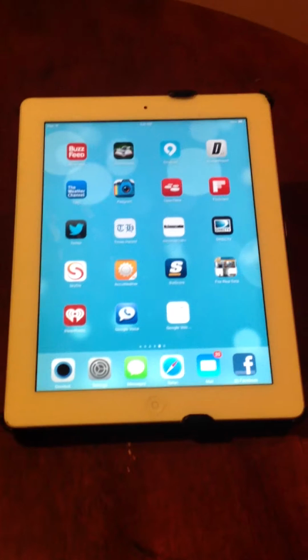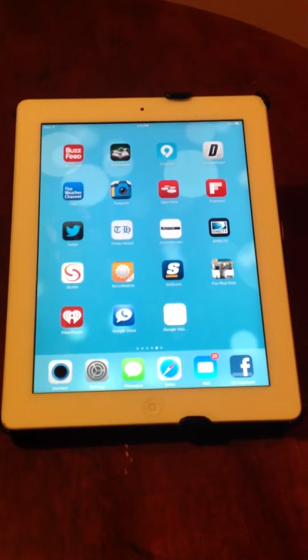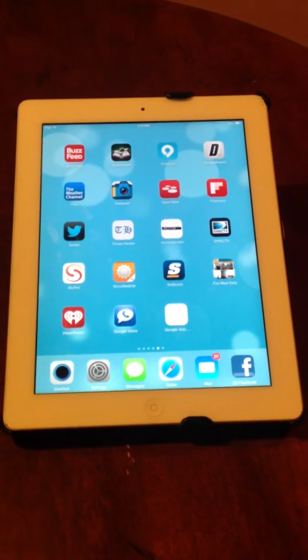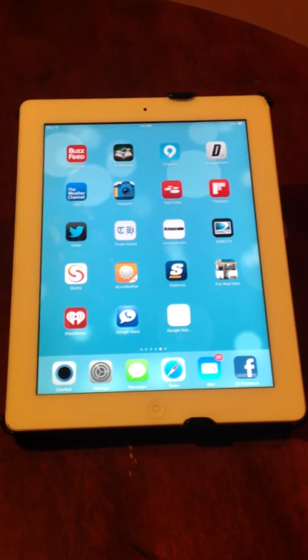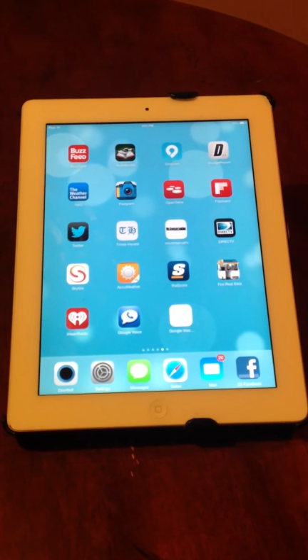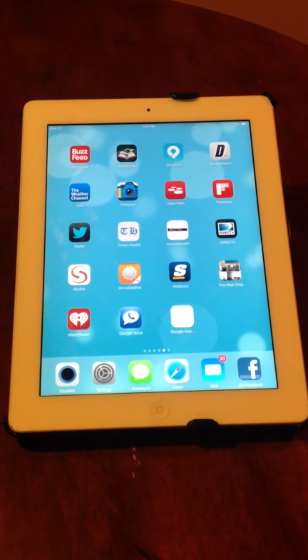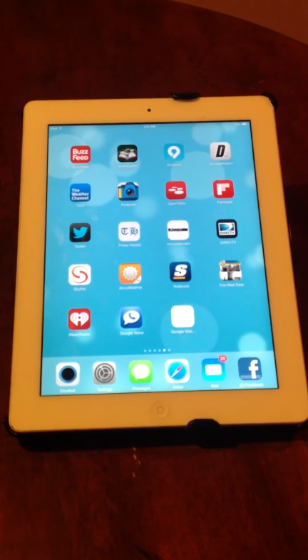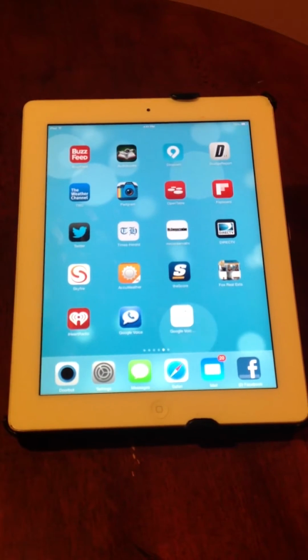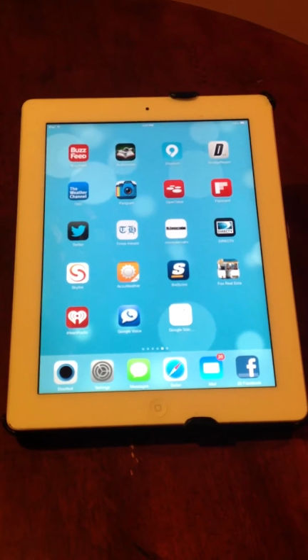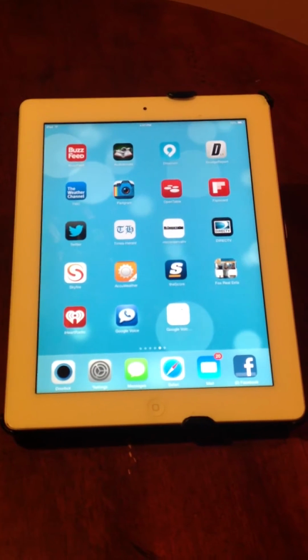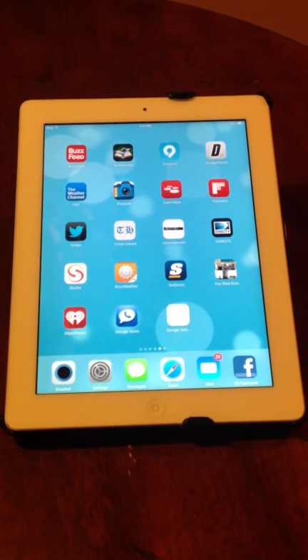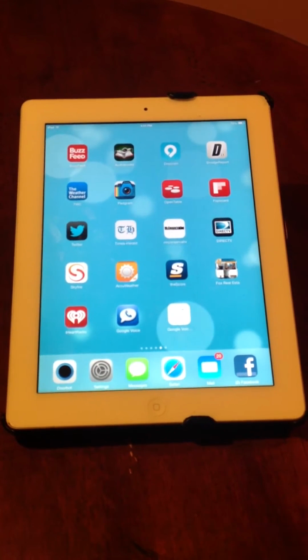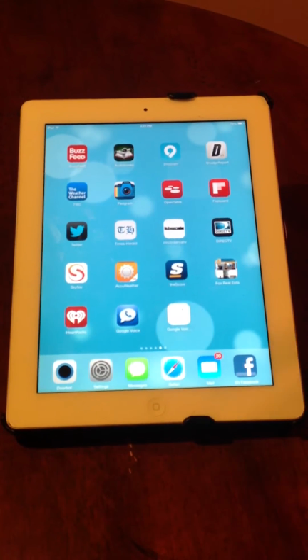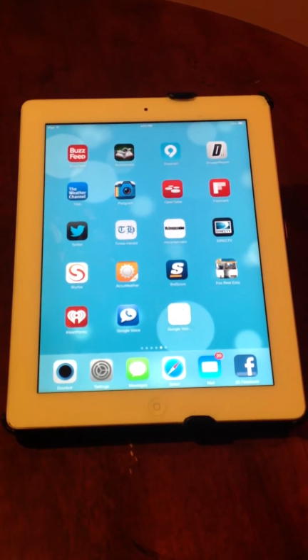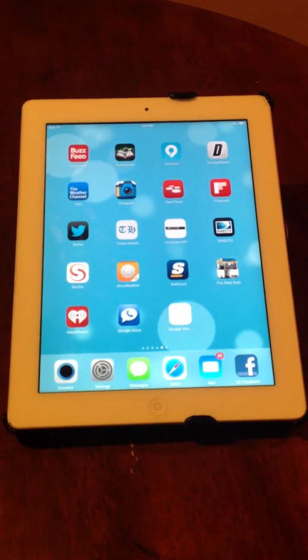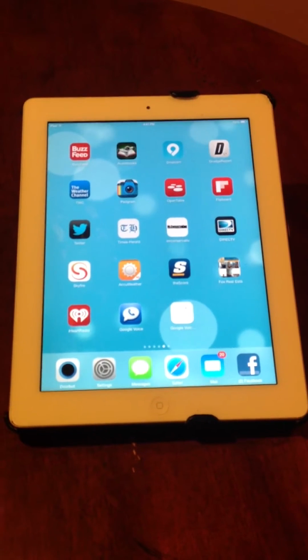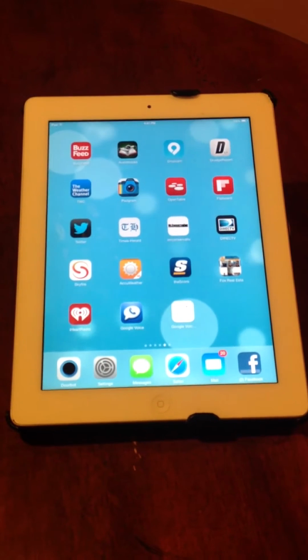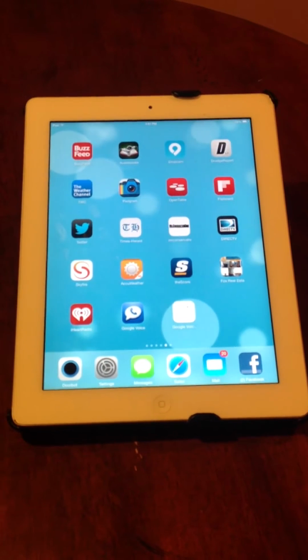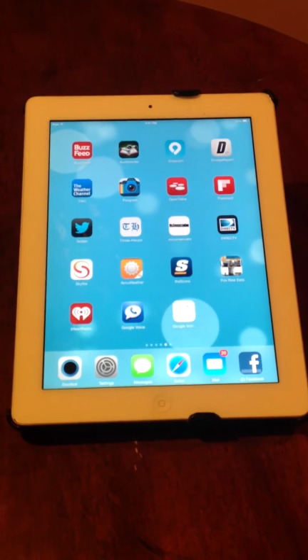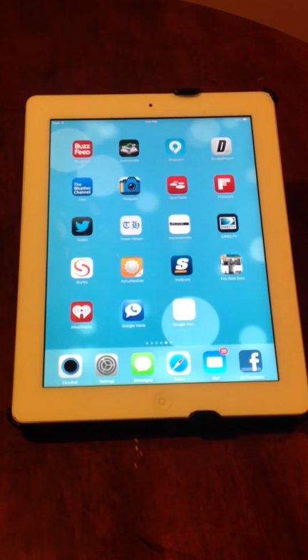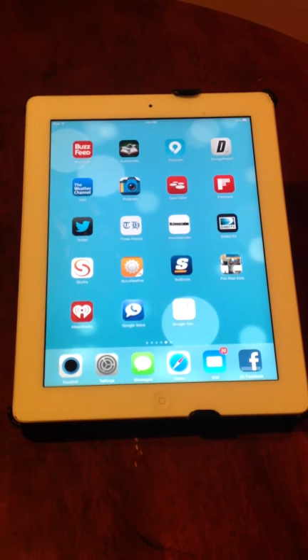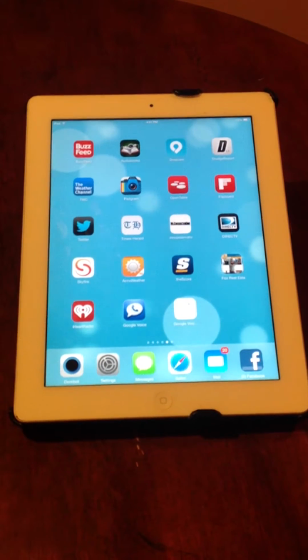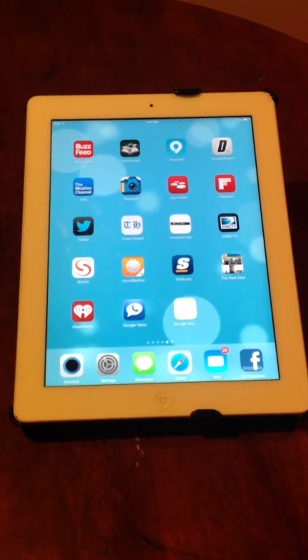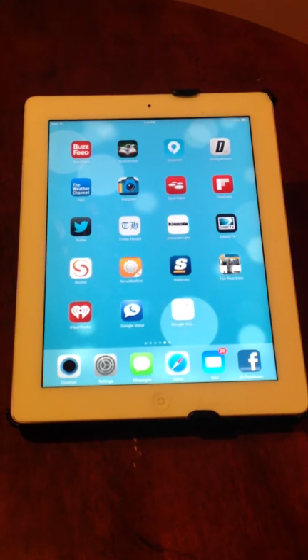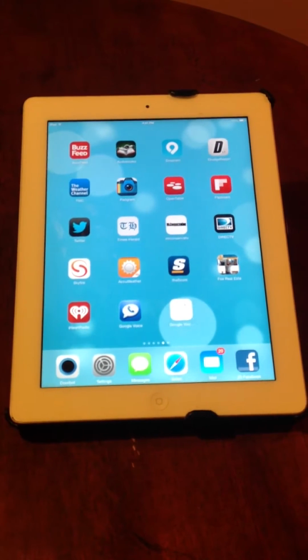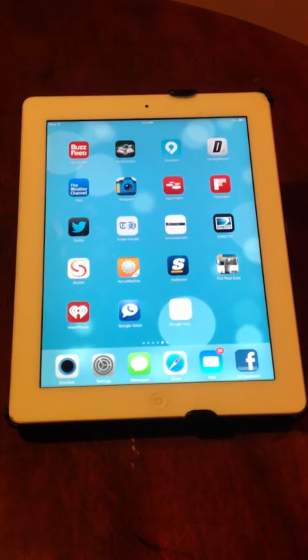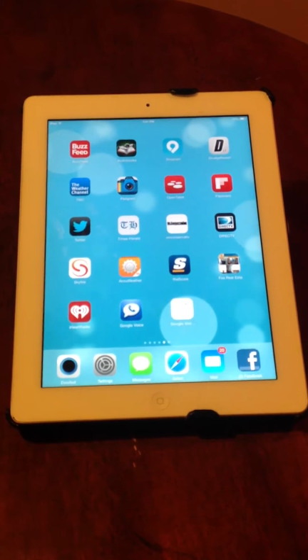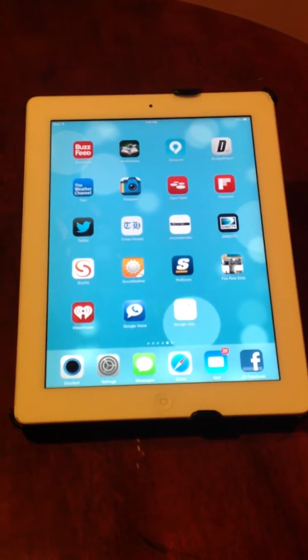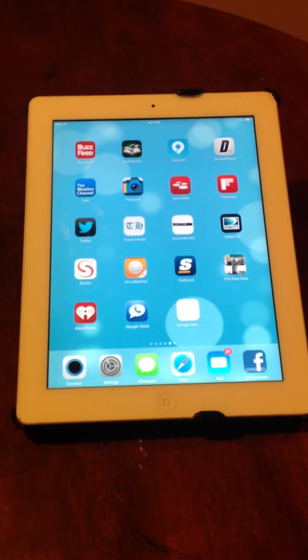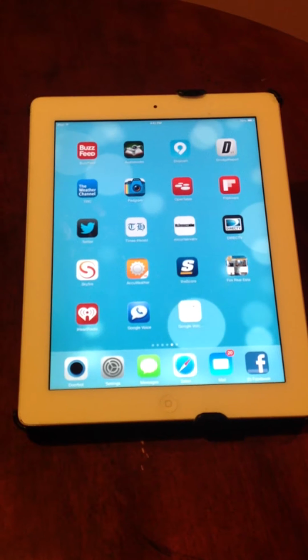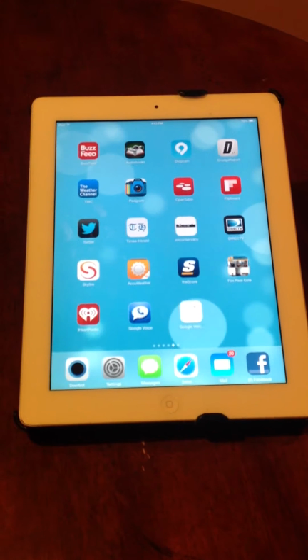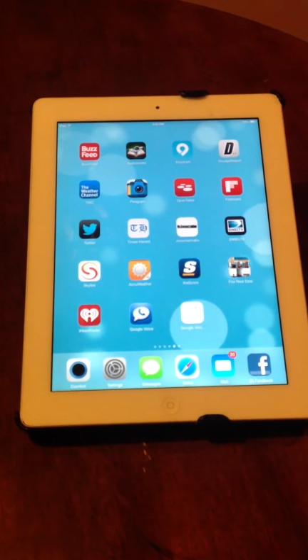Hi, this is John at DoorBot Tech Support and I'm going to walk you through some troubleshooting tips to make sure you get the push notification on your device.